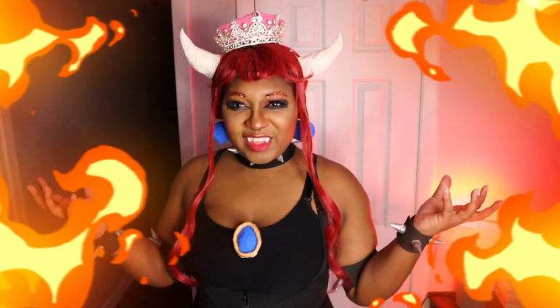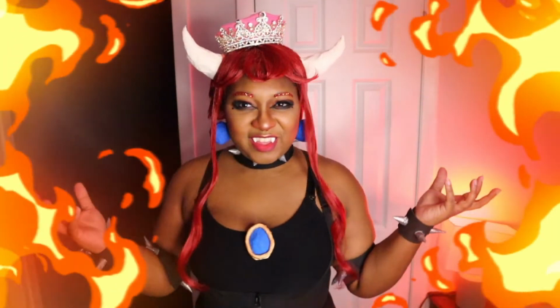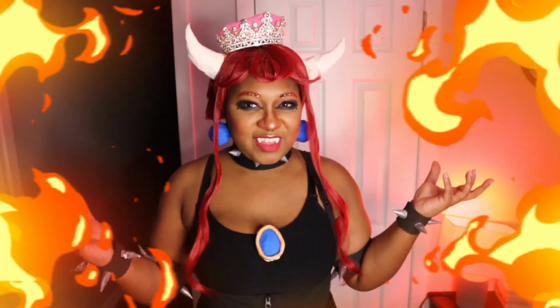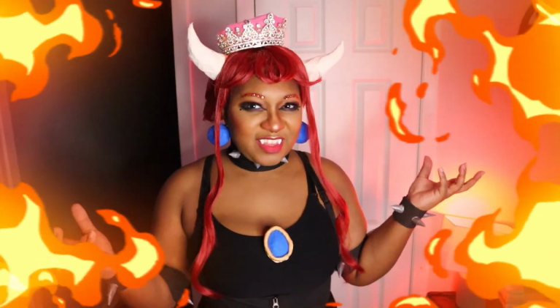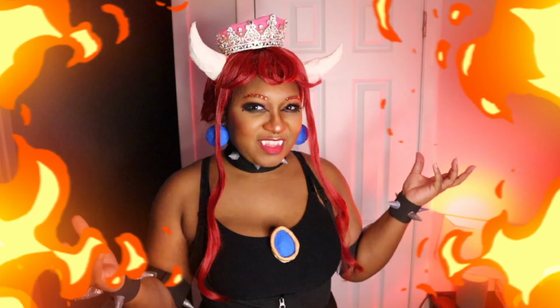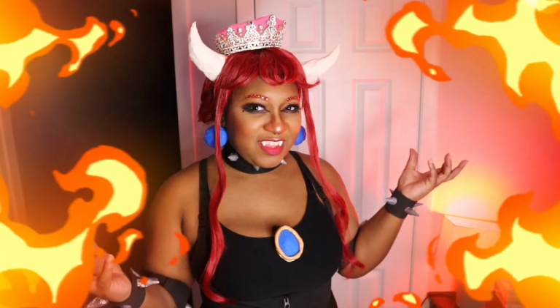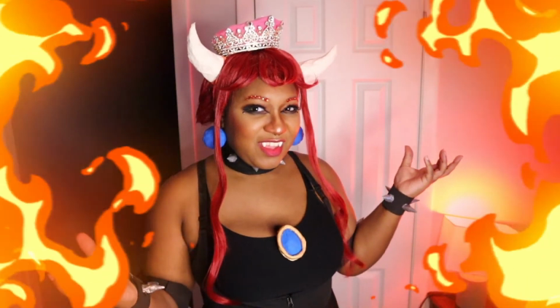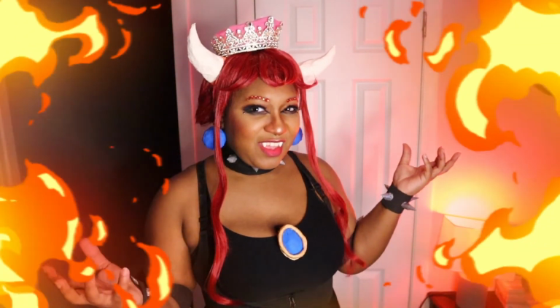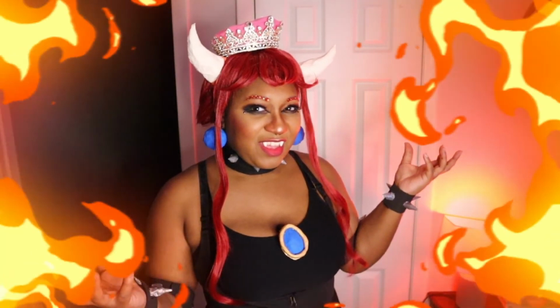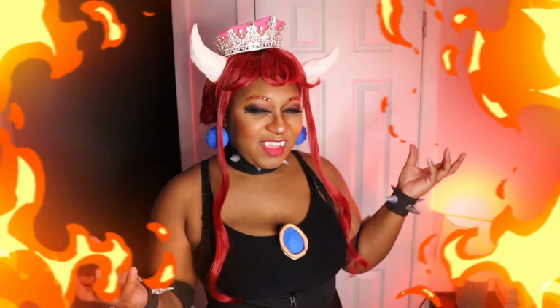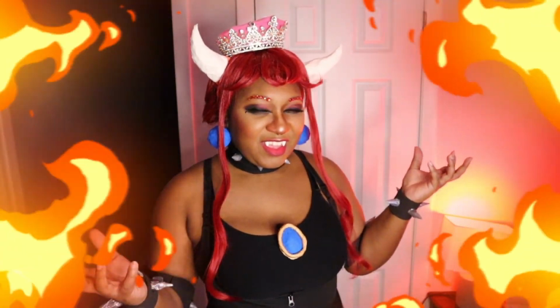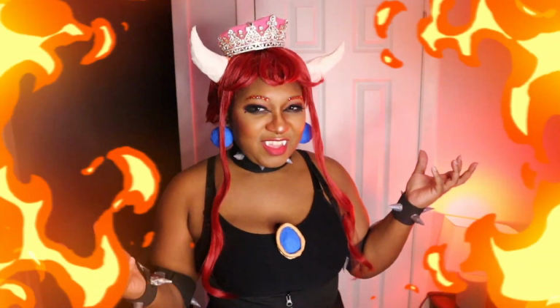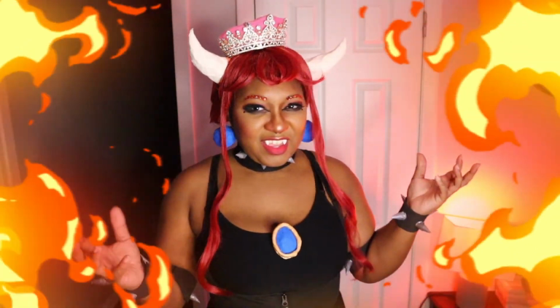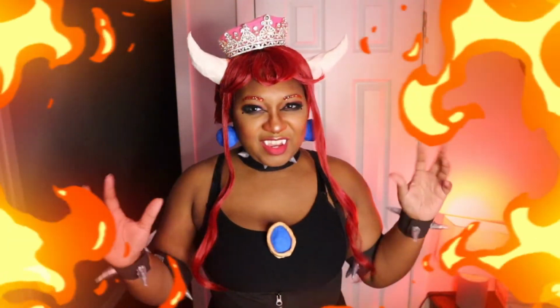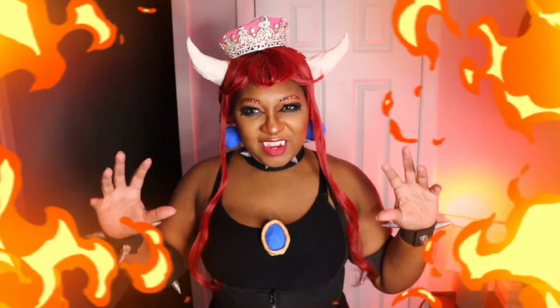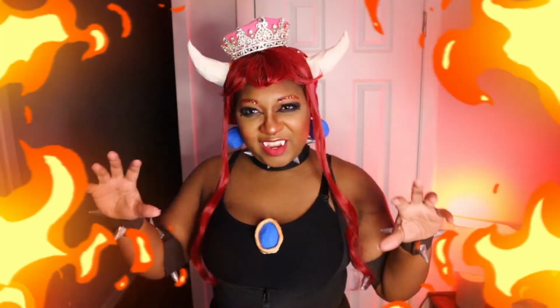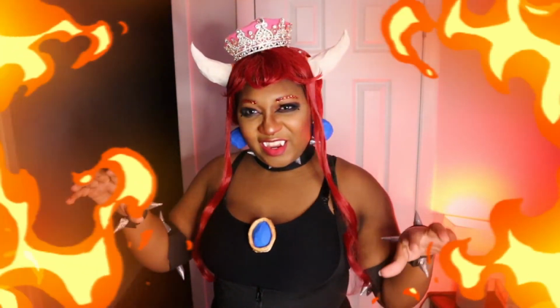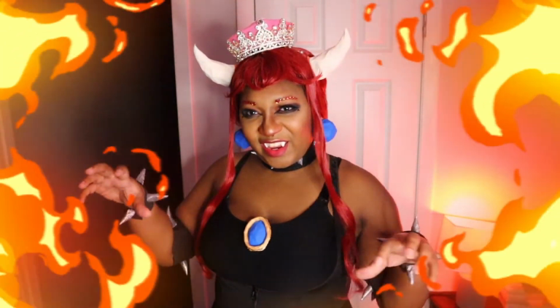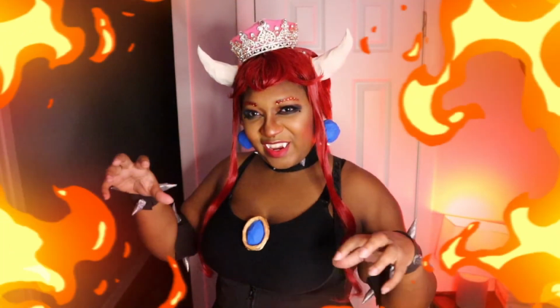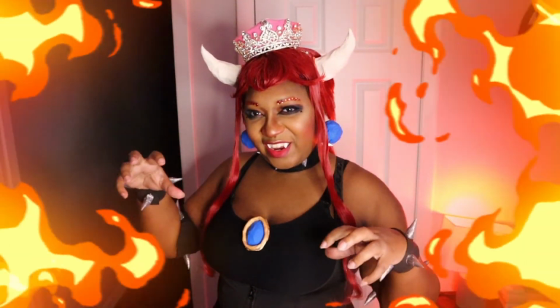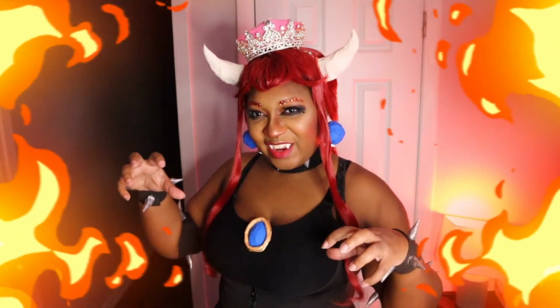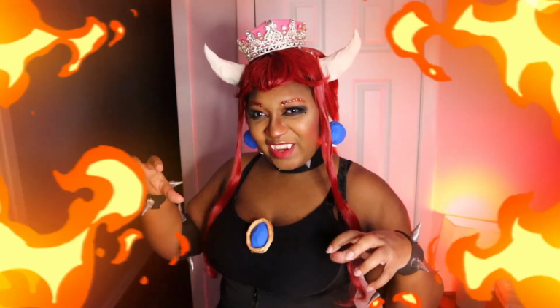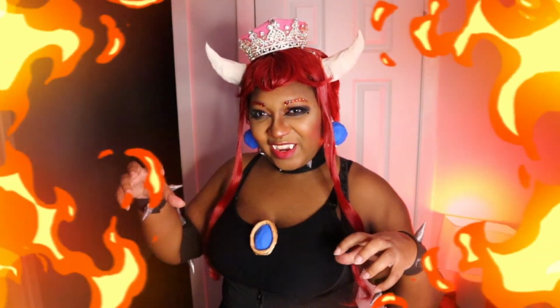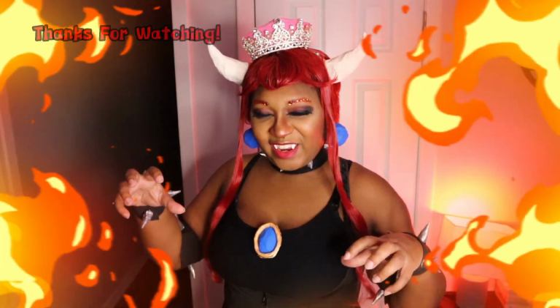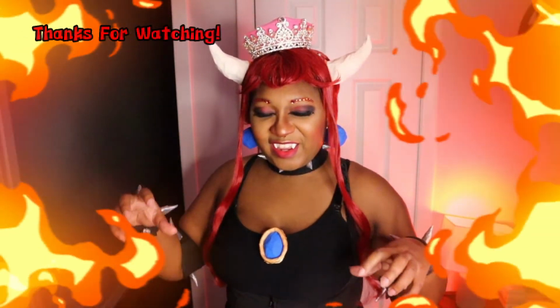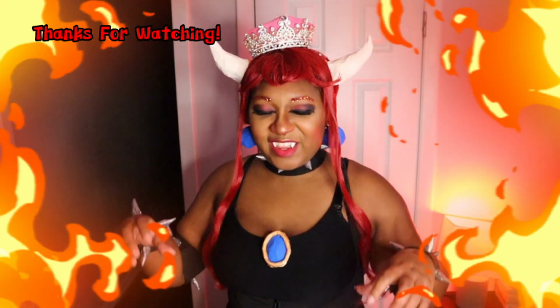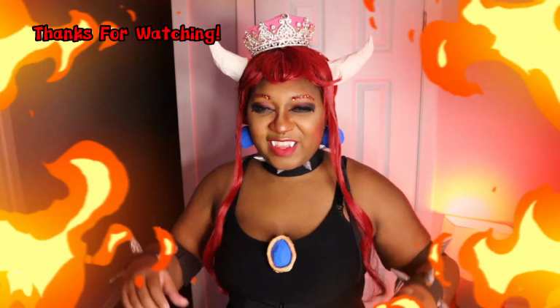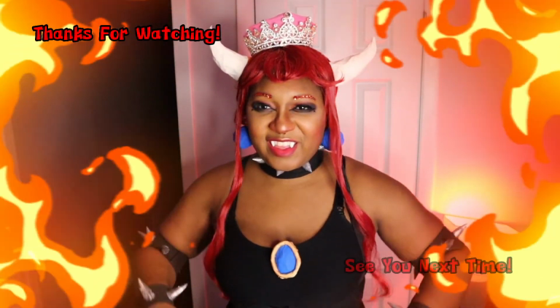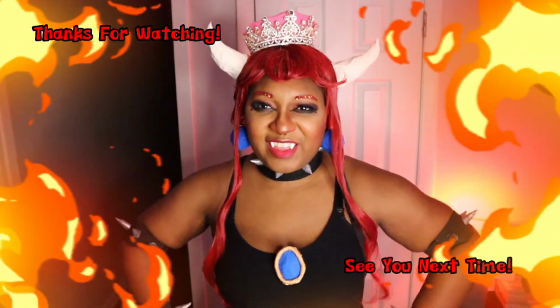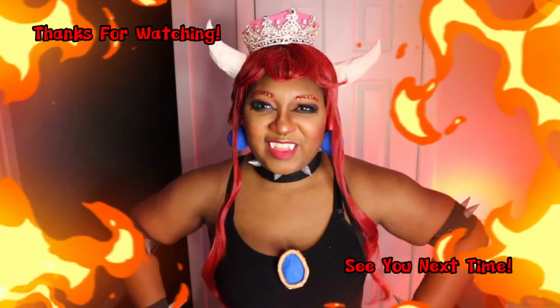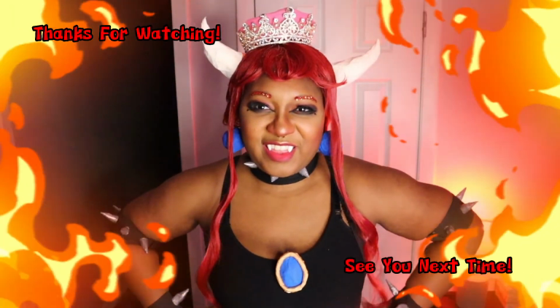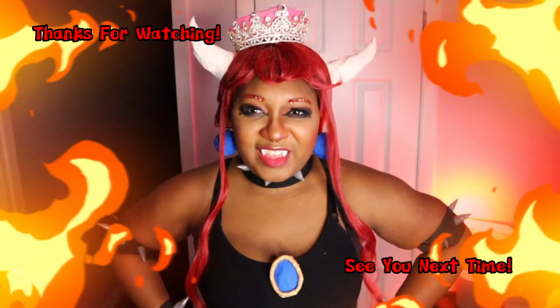Don't forget to like and subscribe for more cosplay tutorials. Thanks for watching — see you next time.